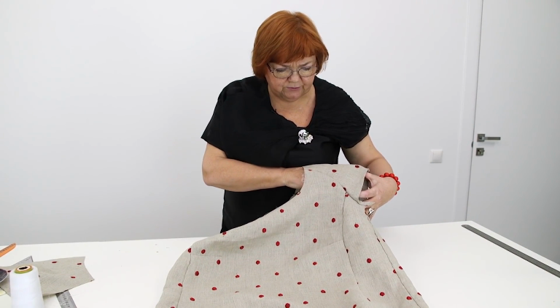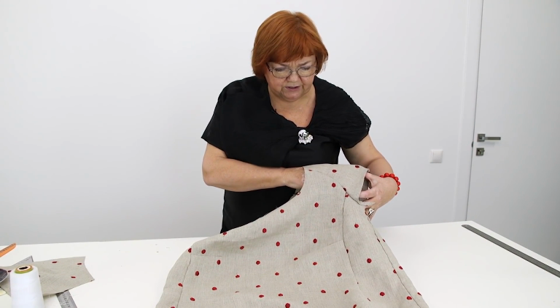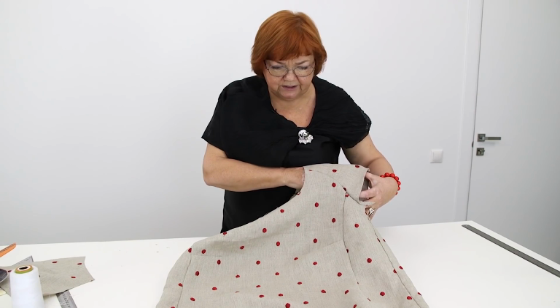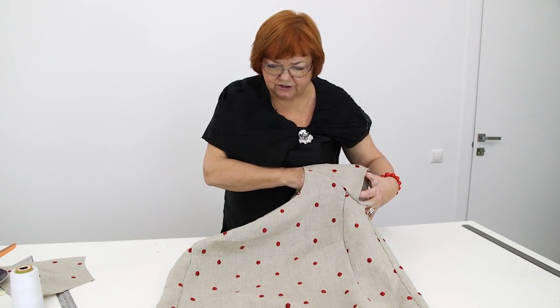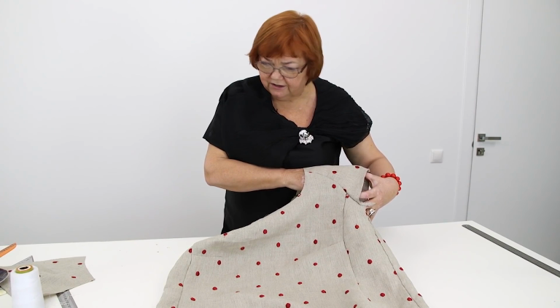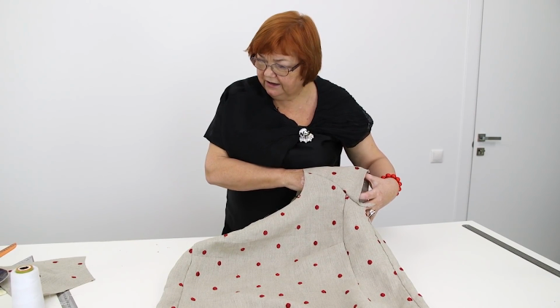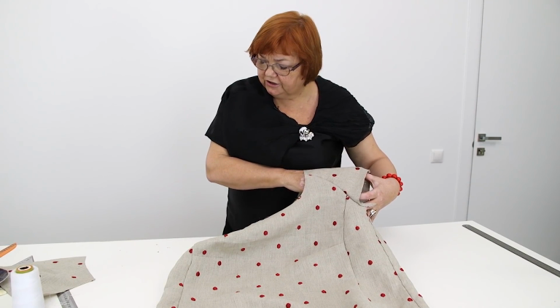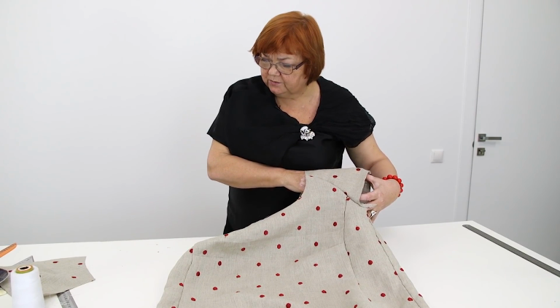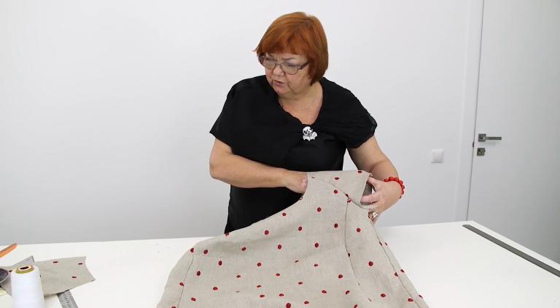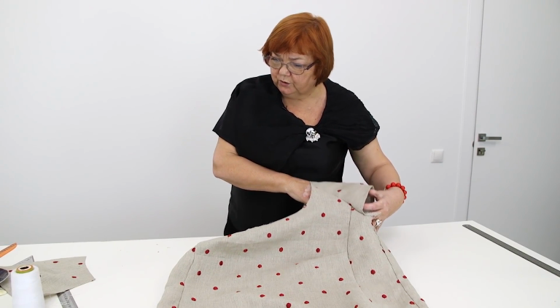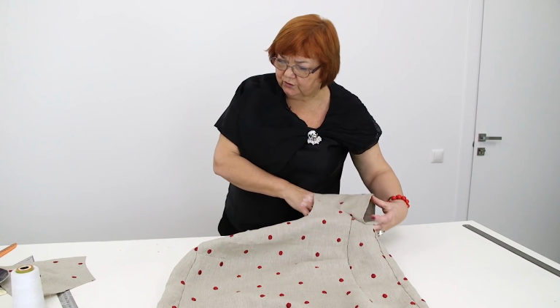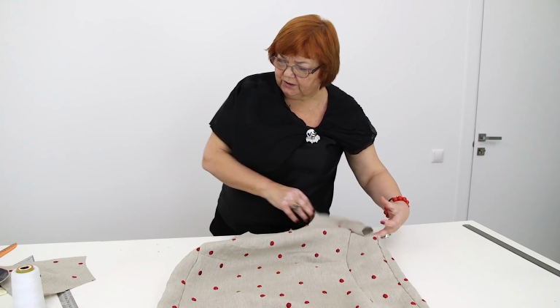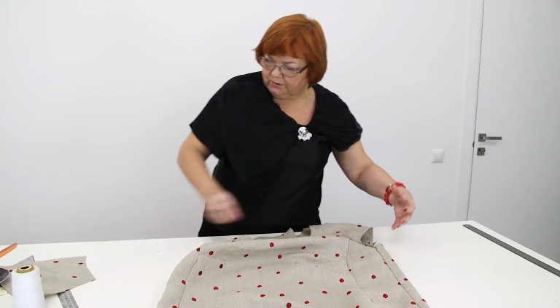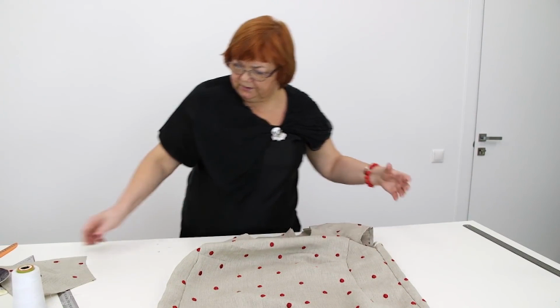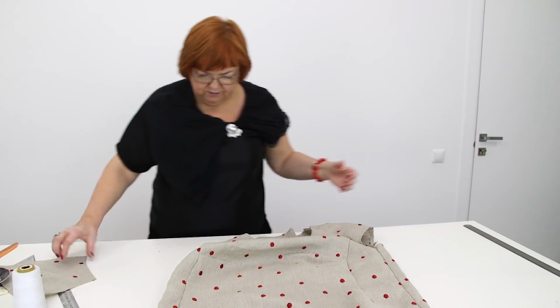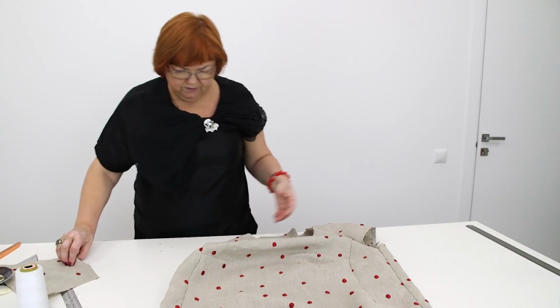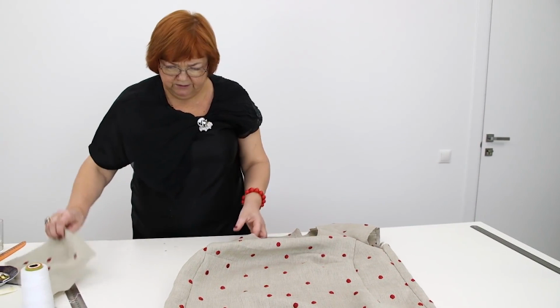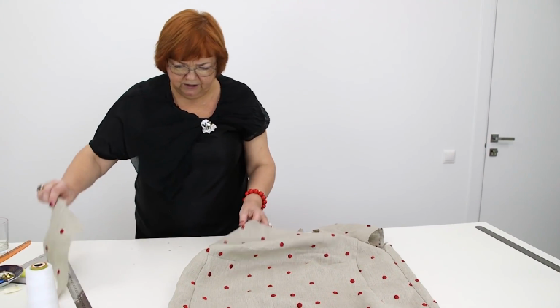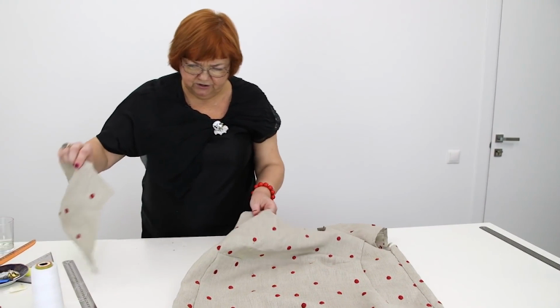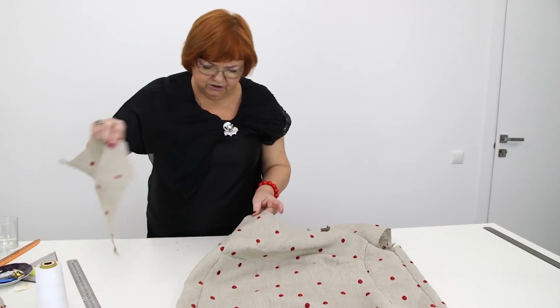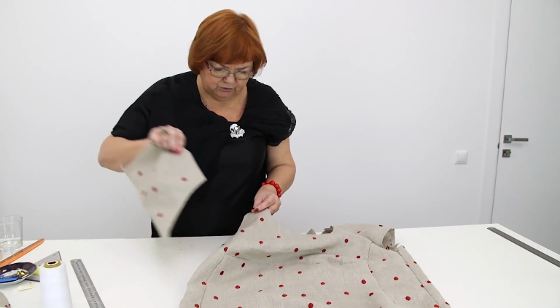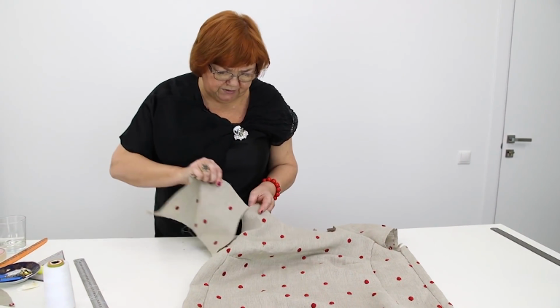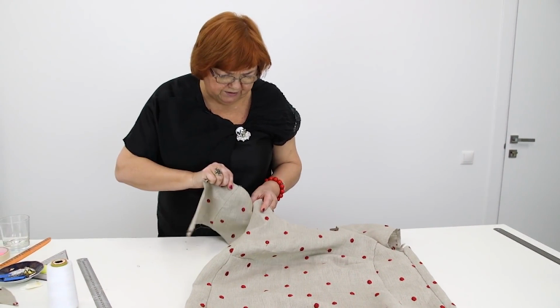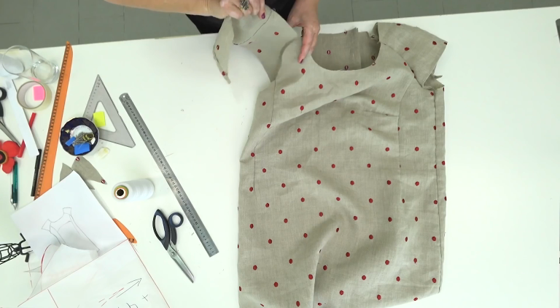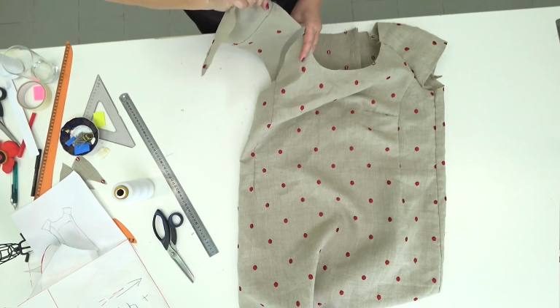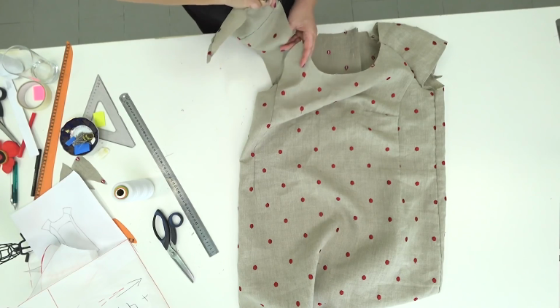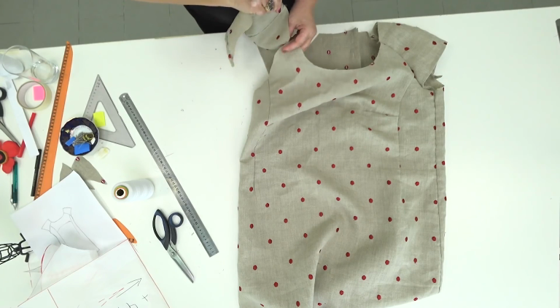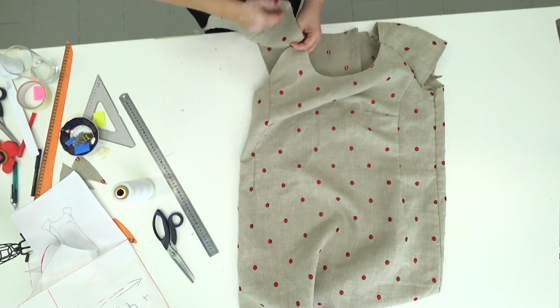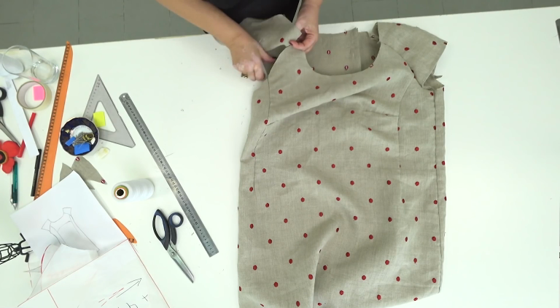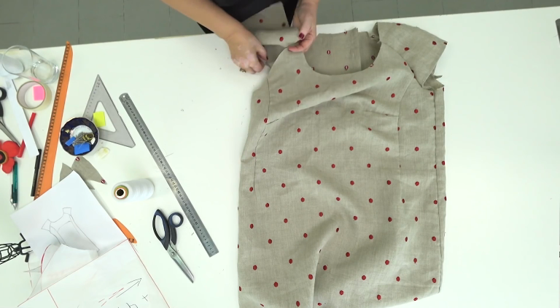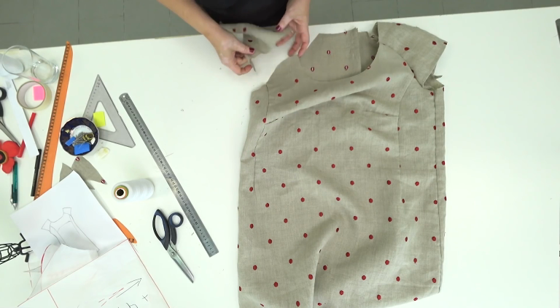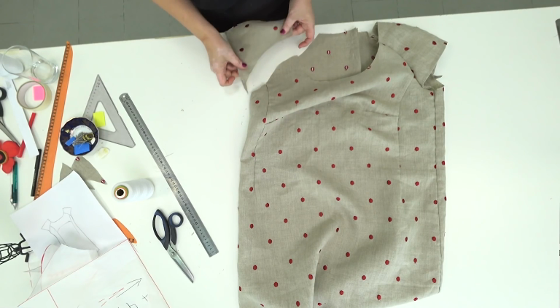Next, I need to tuck the second sleeve. It should be attached here. I'll do it off the camera.